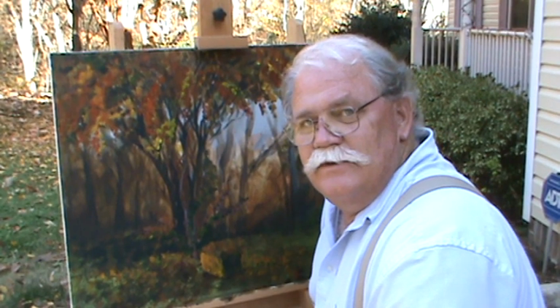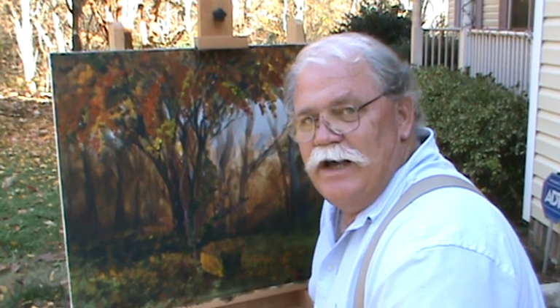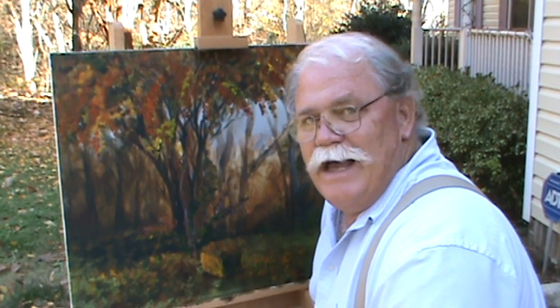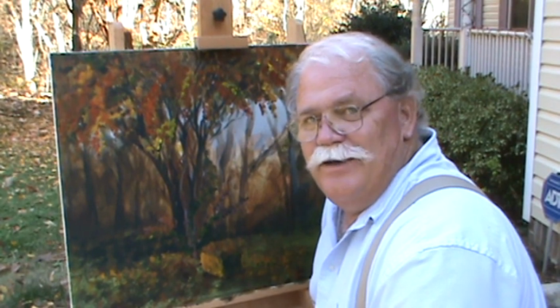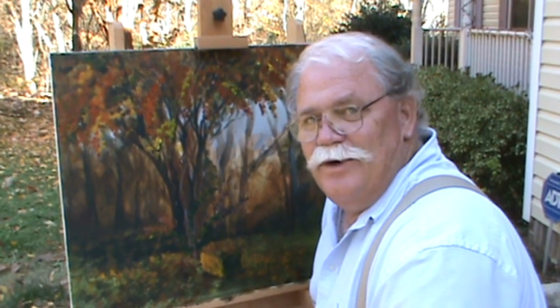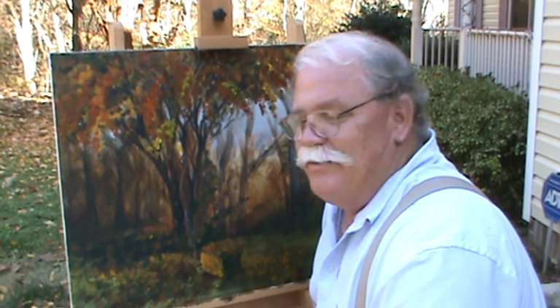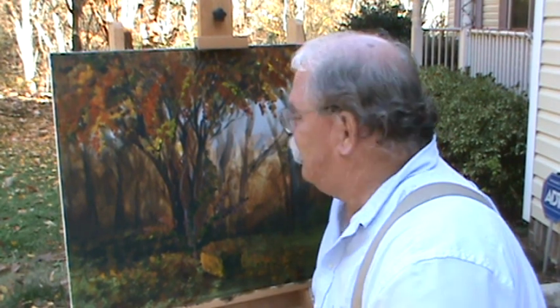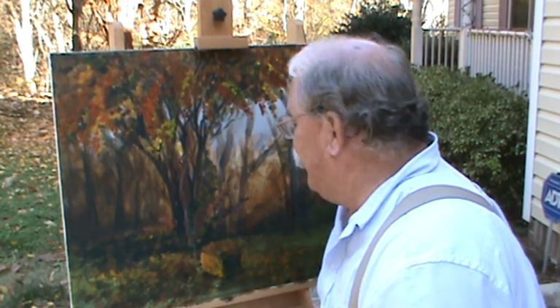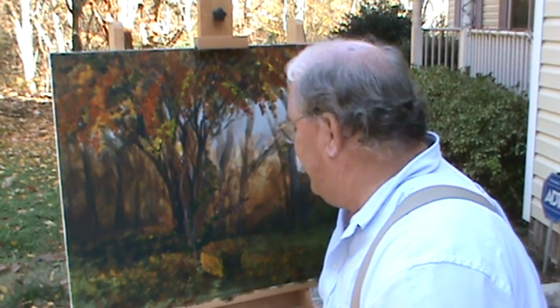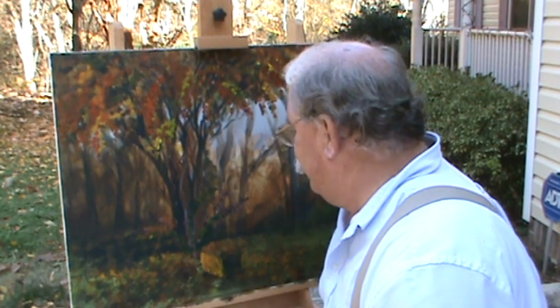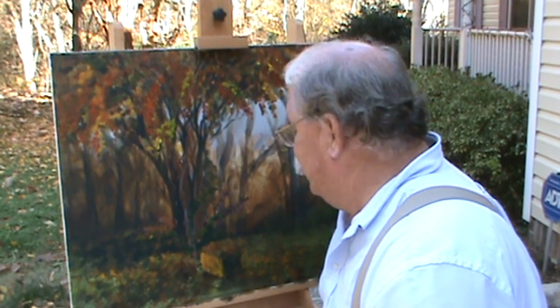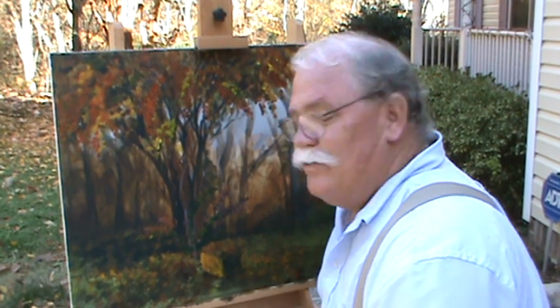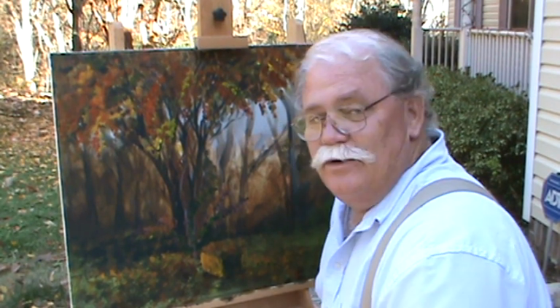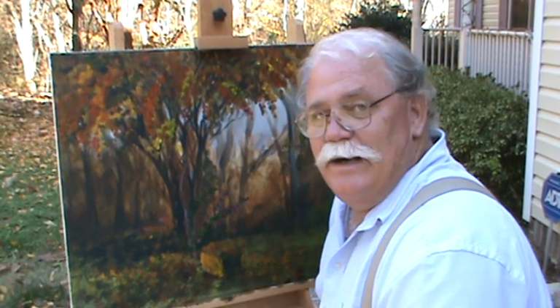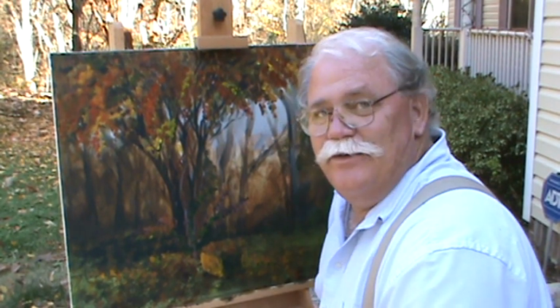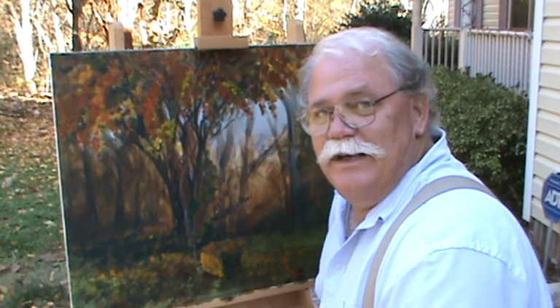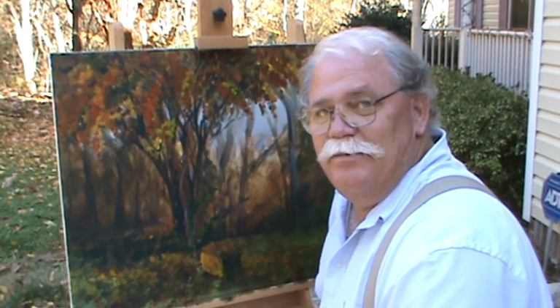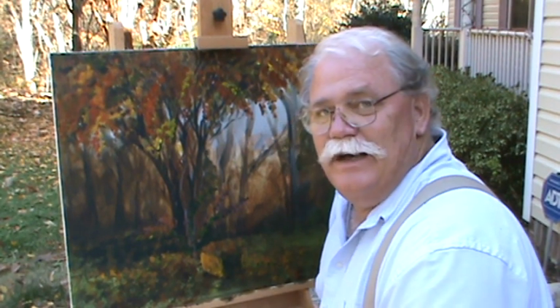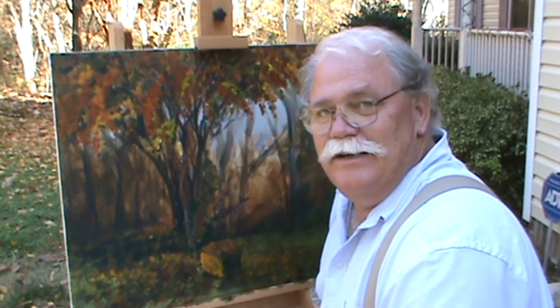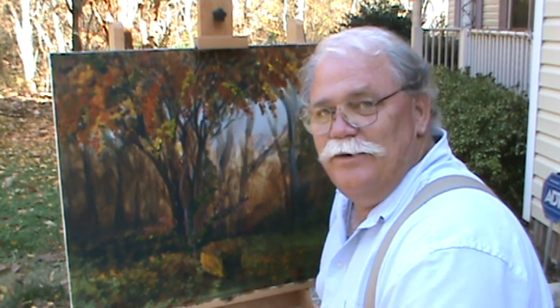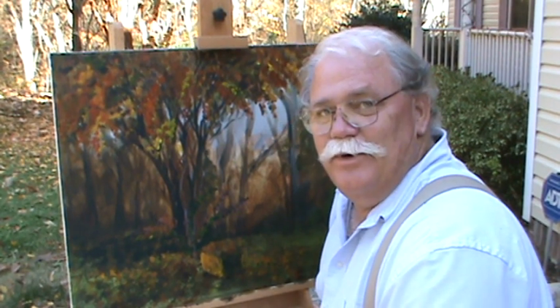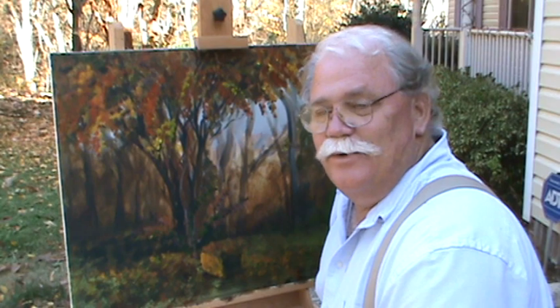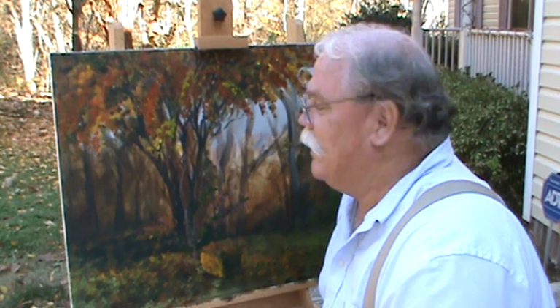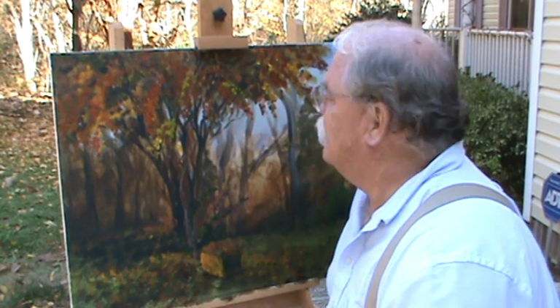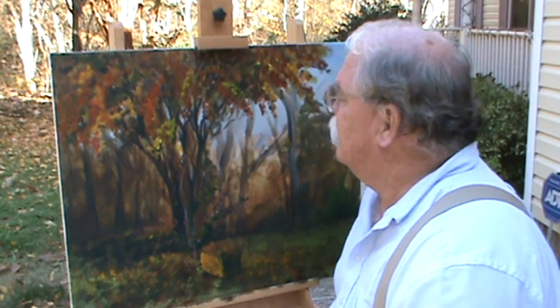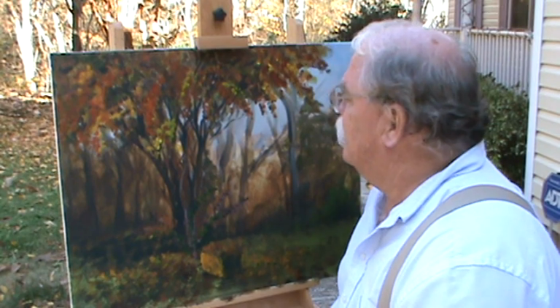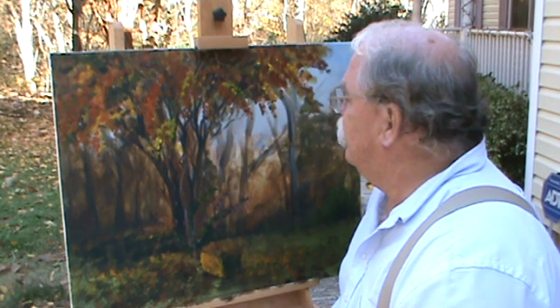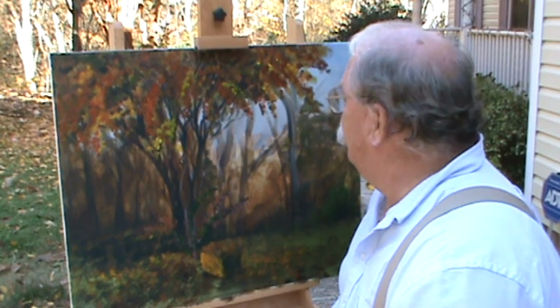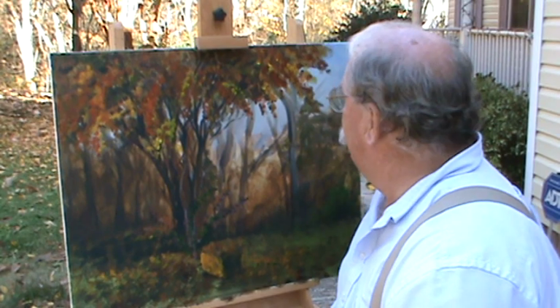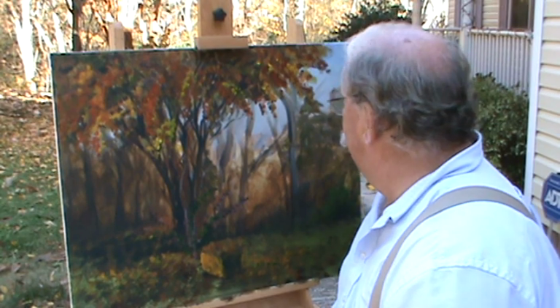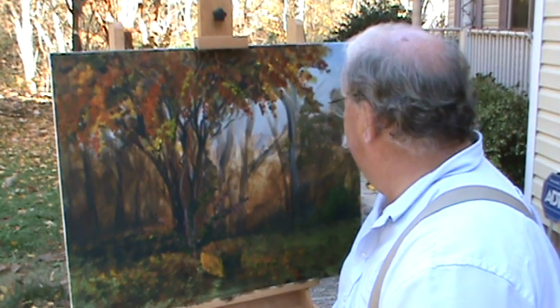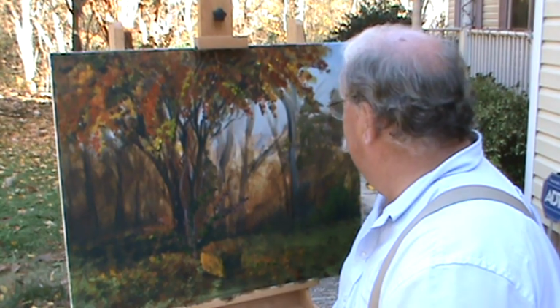All right, guys. Welcome back to Ralph's House. We're going to wrap this thing up right here pretty quick. Let's see what we can do with this.